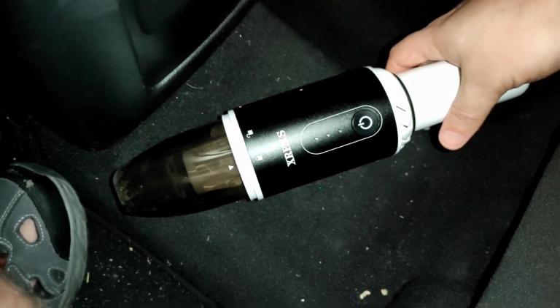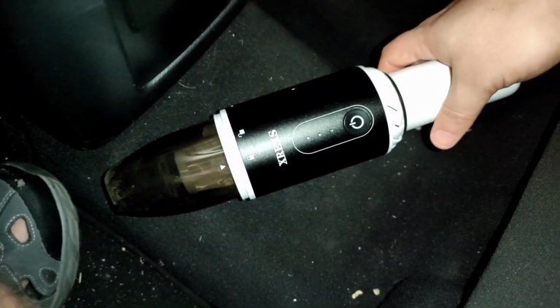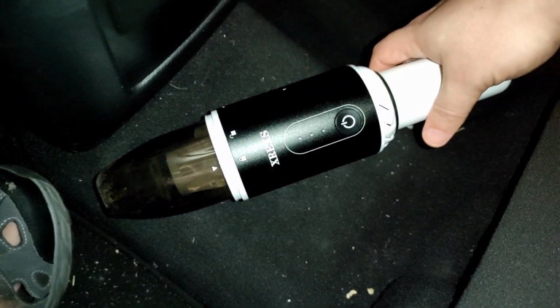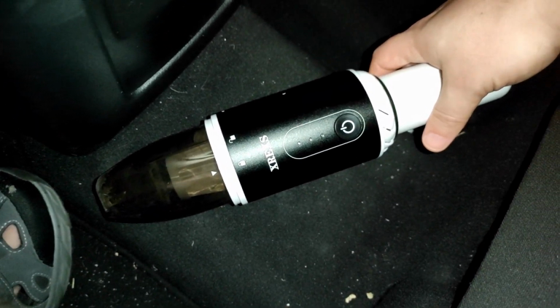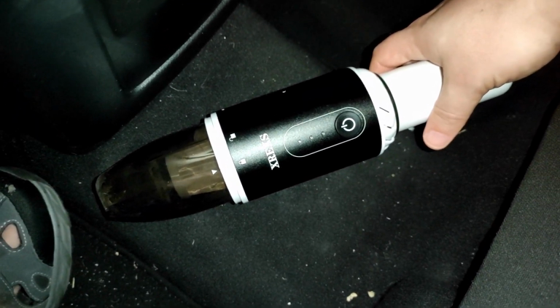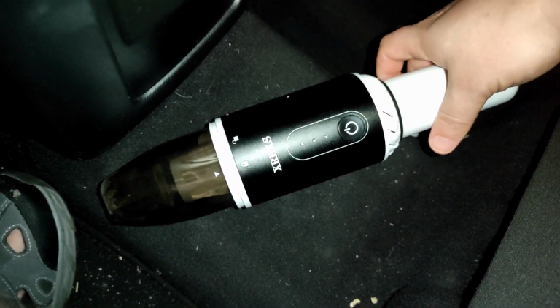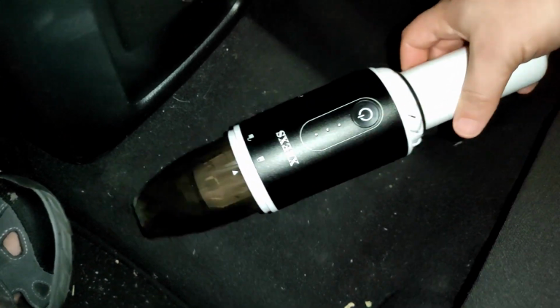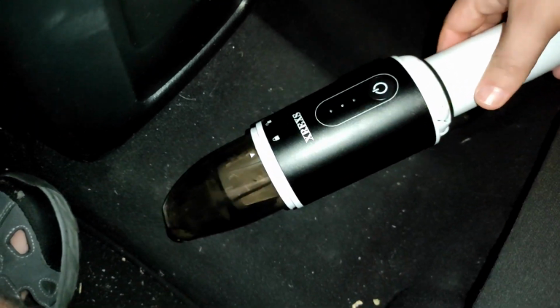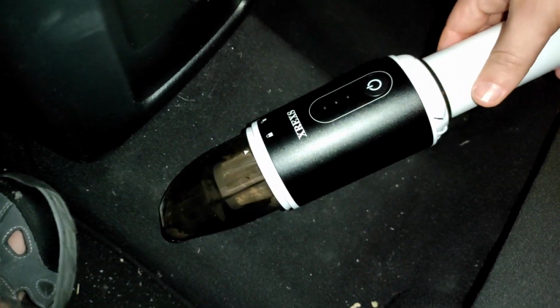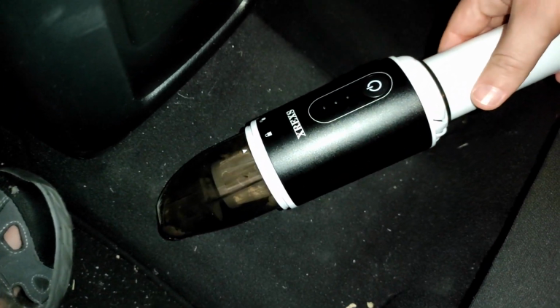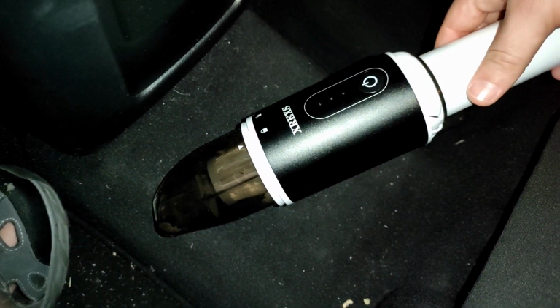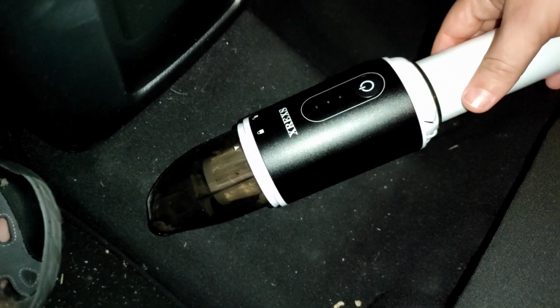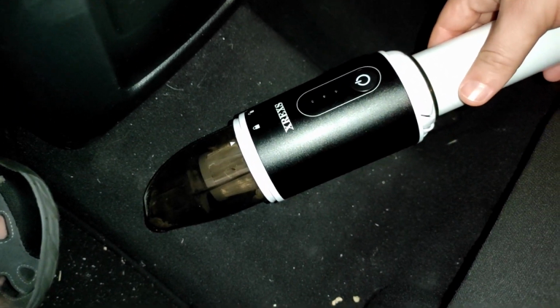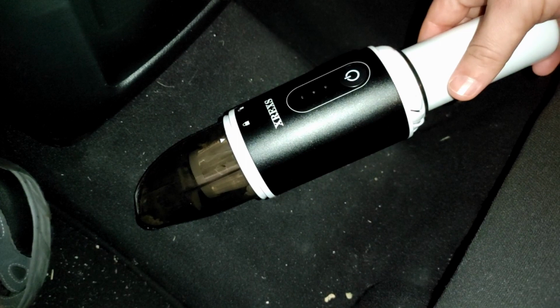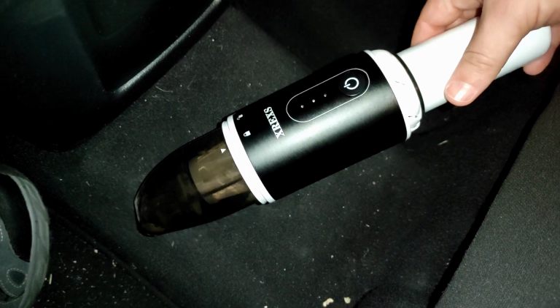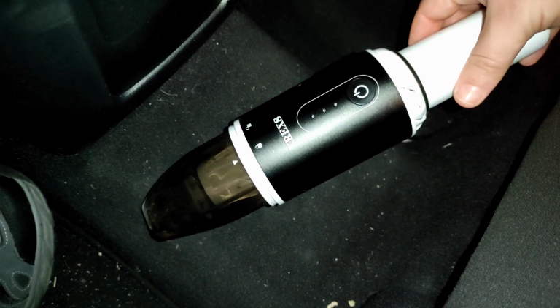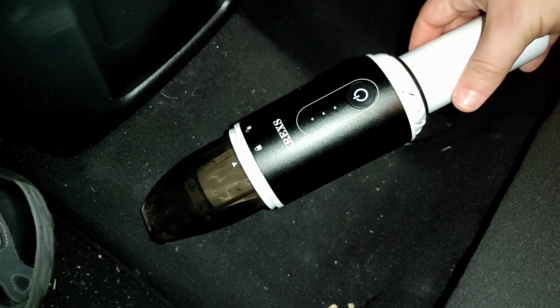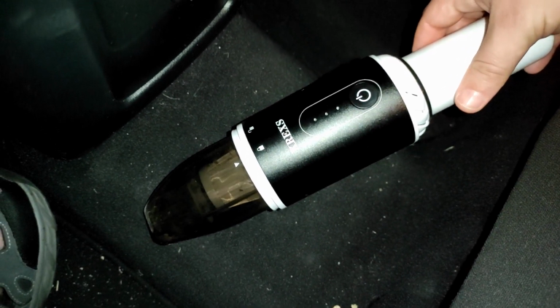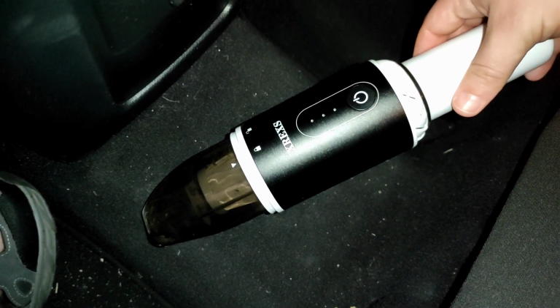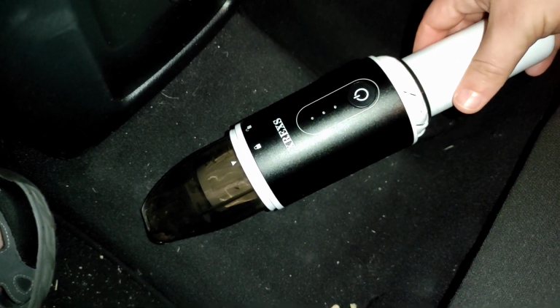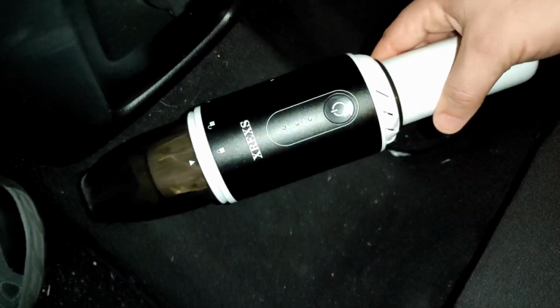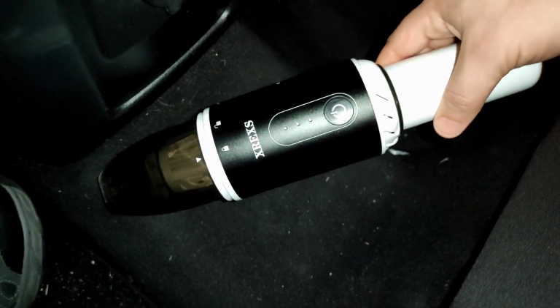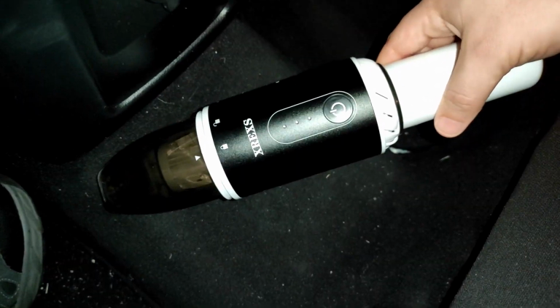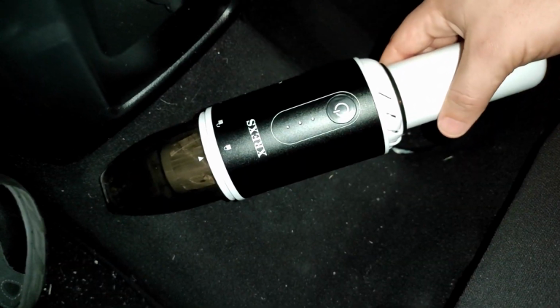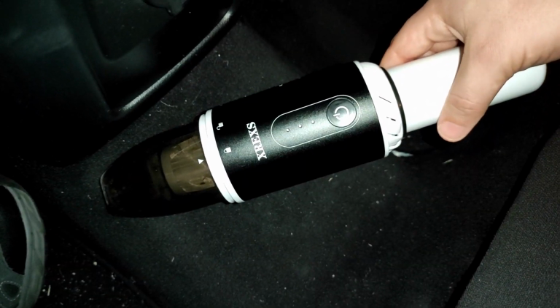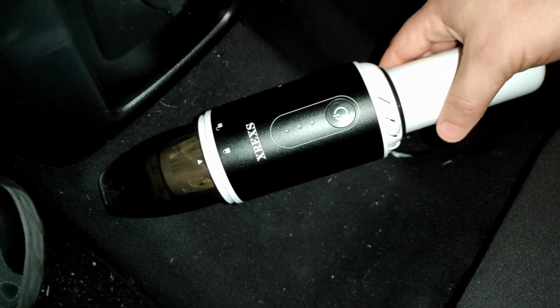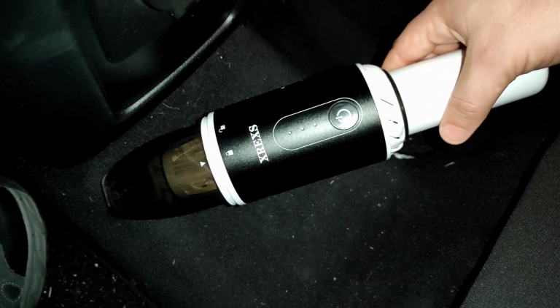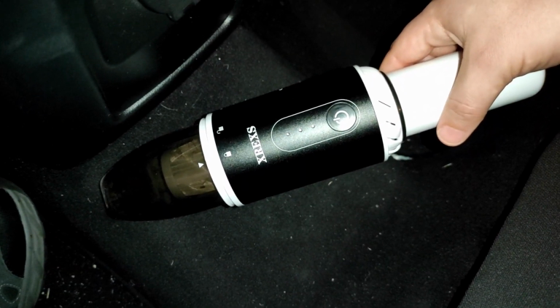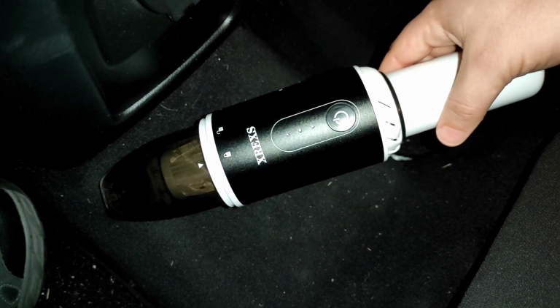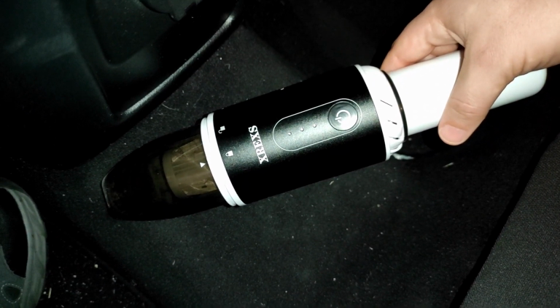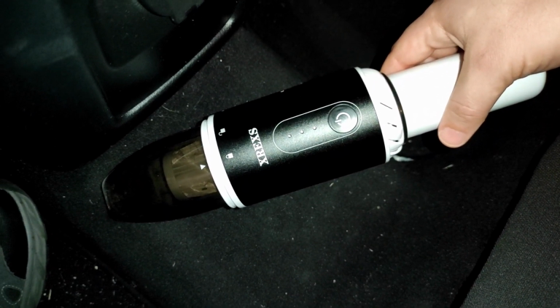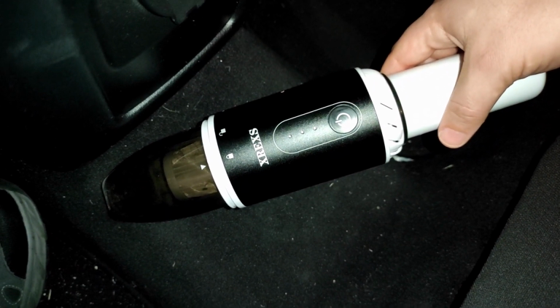It's definitely working somewhat. Is it picking up every crumb? No, it's not. But it also comes with some attachments that can help it out even more.